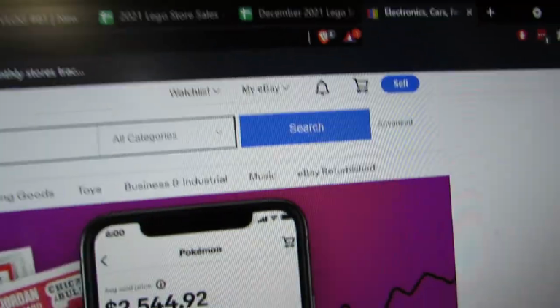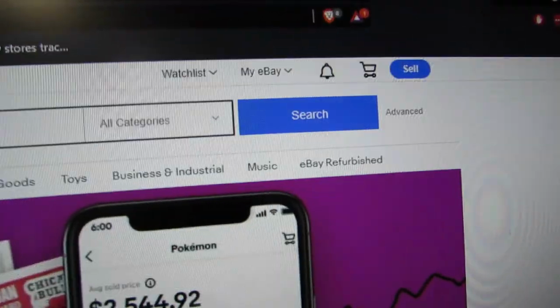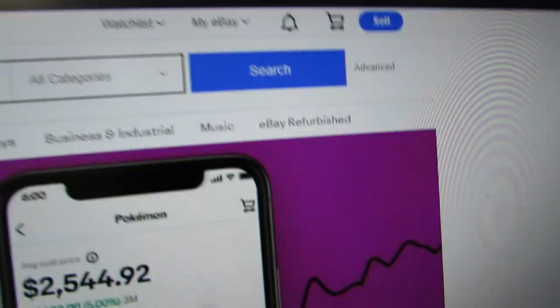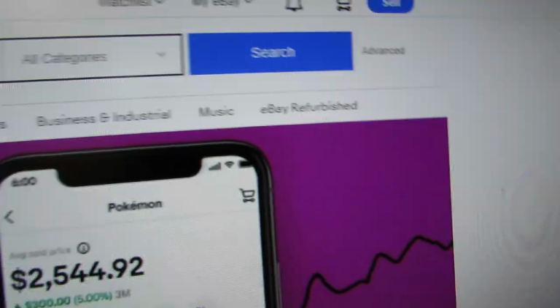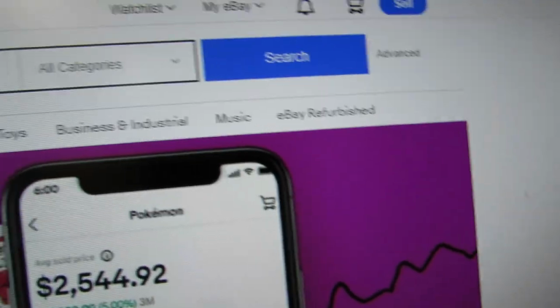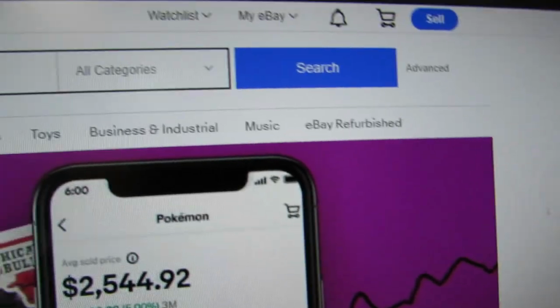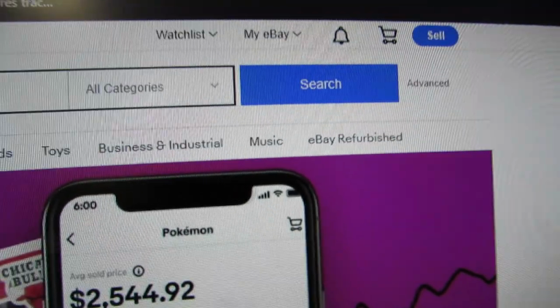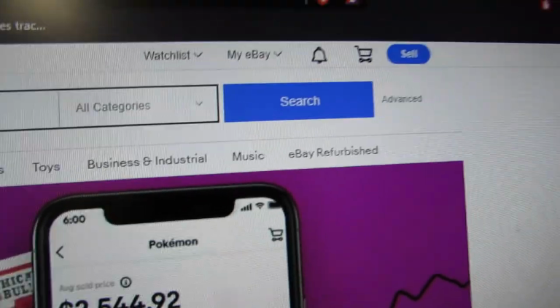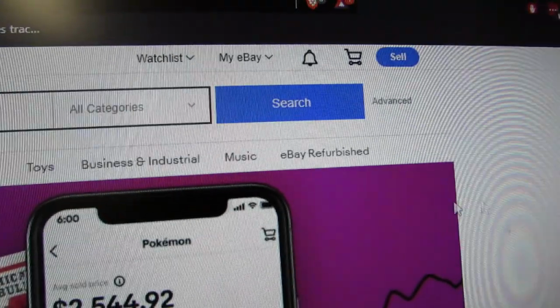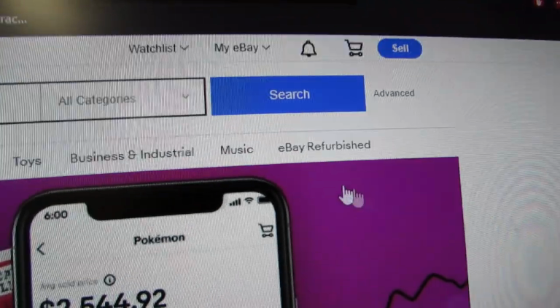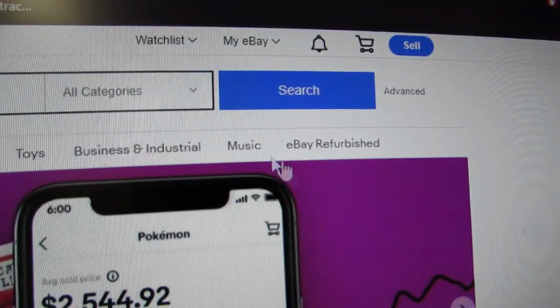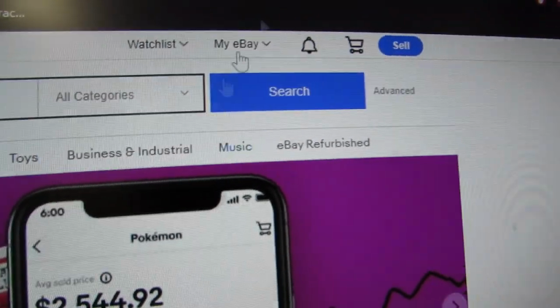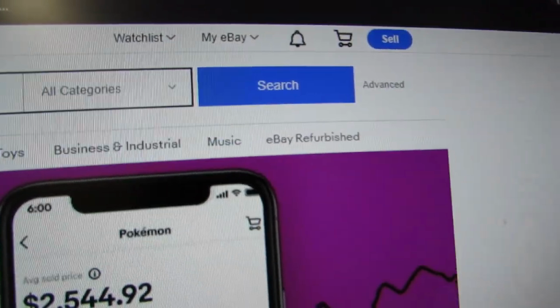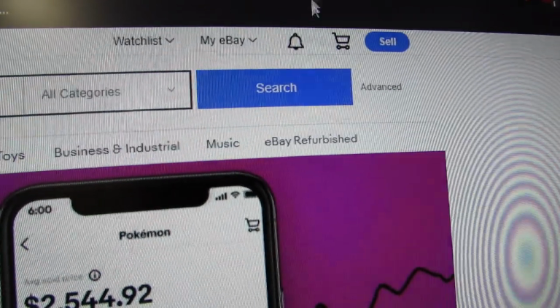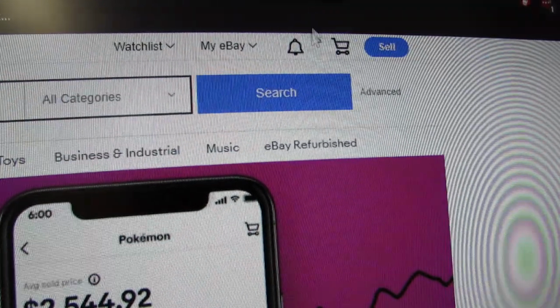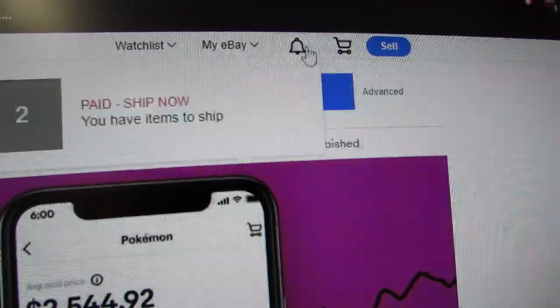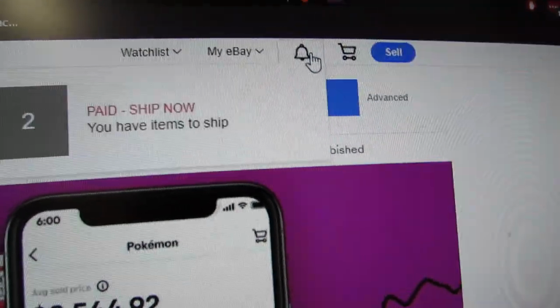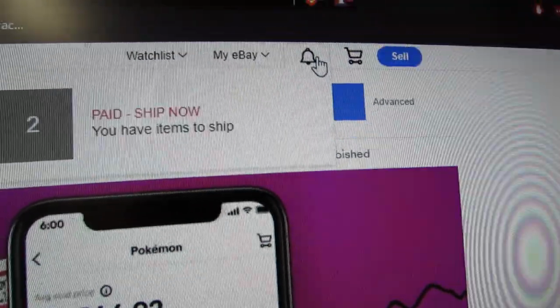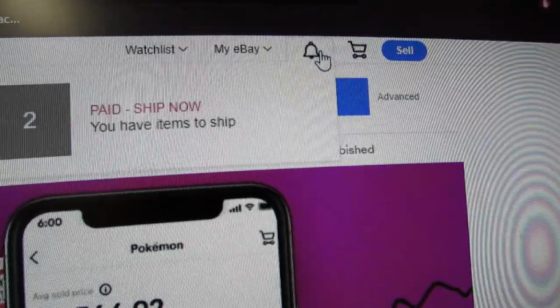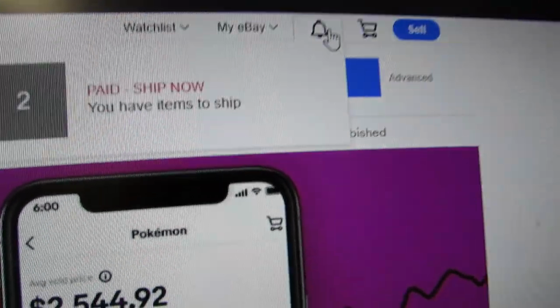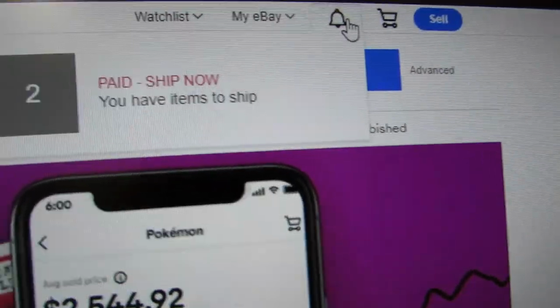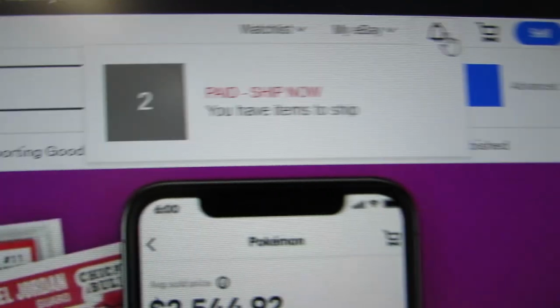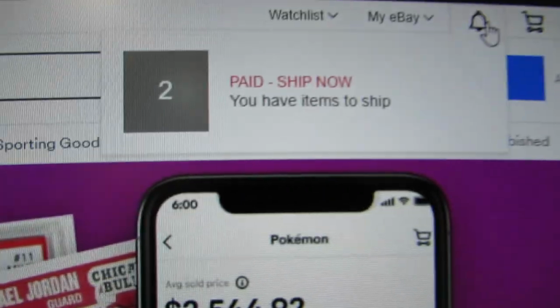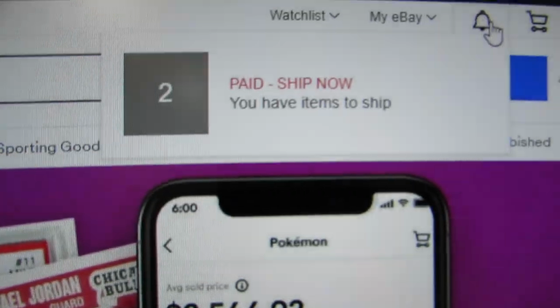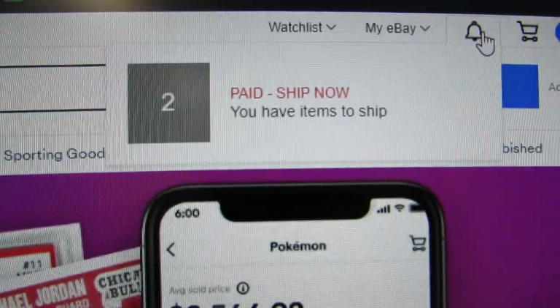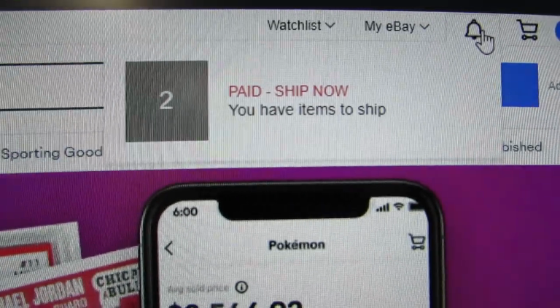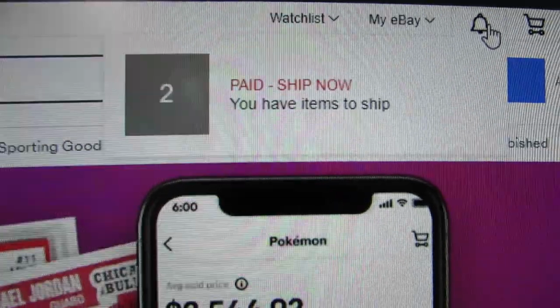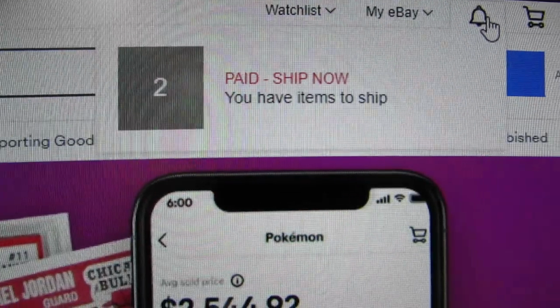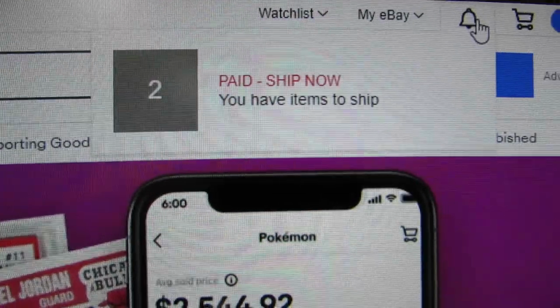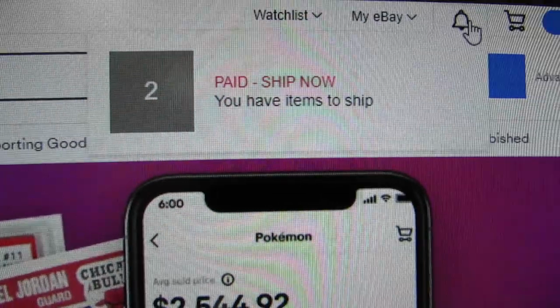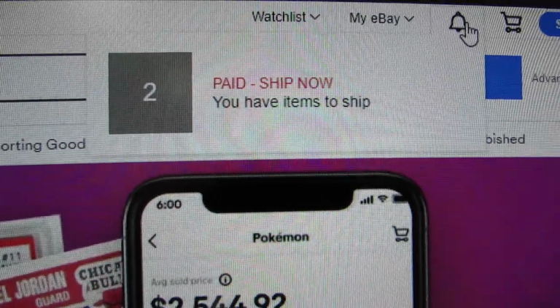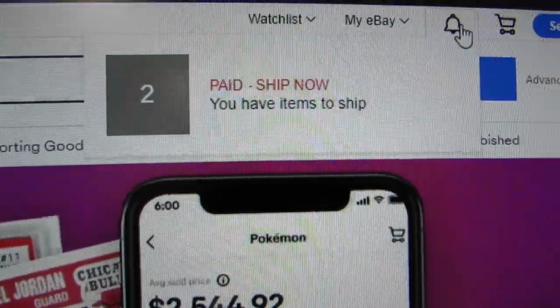Now that I got the stores done, let's take a look at eBay - two orders.